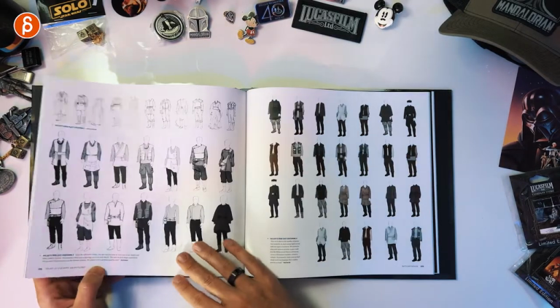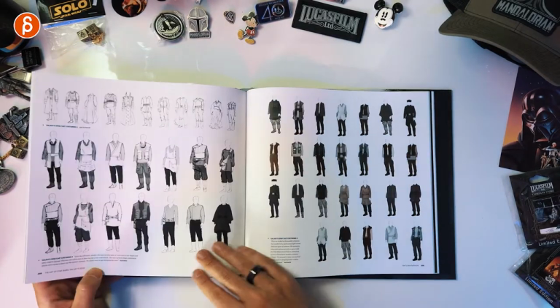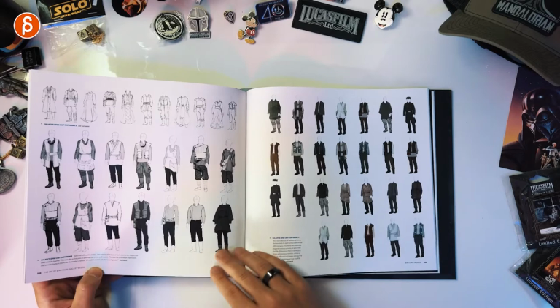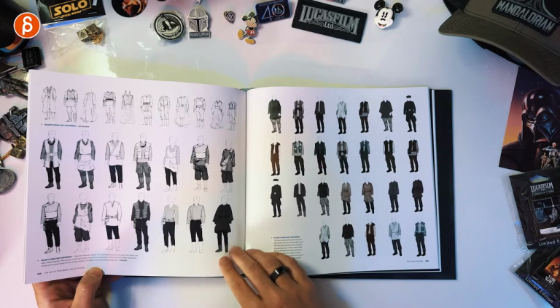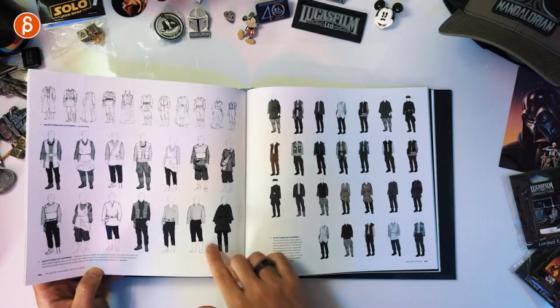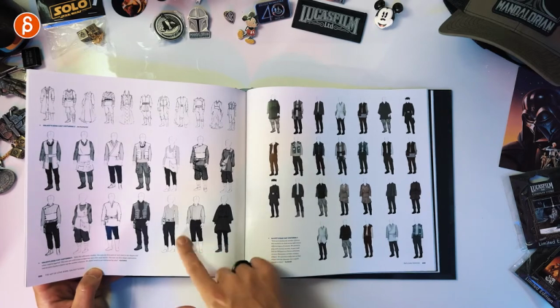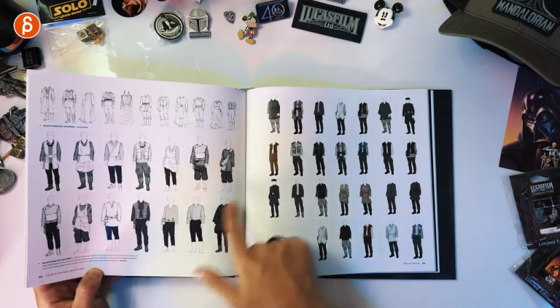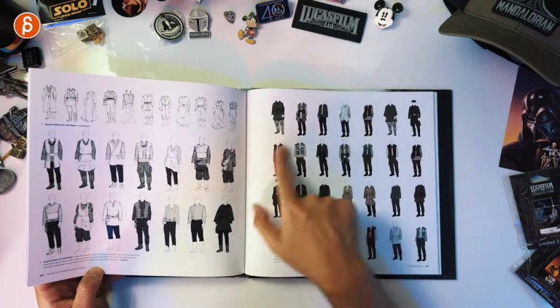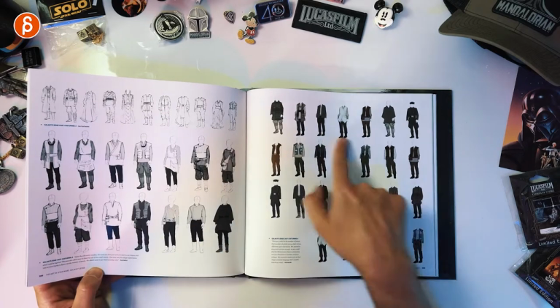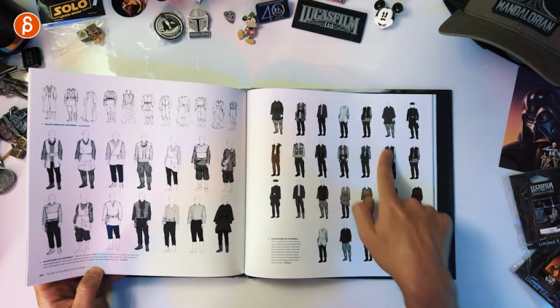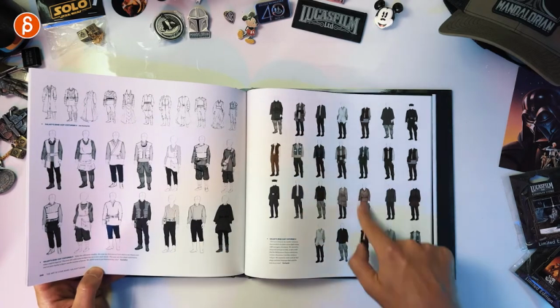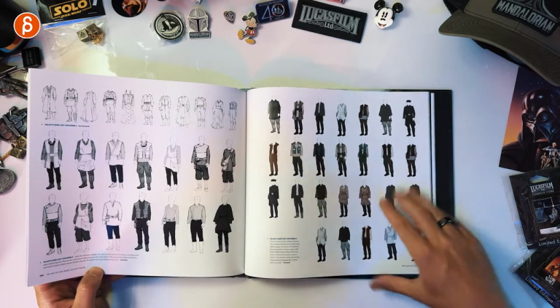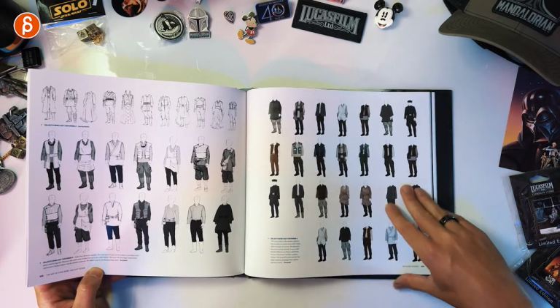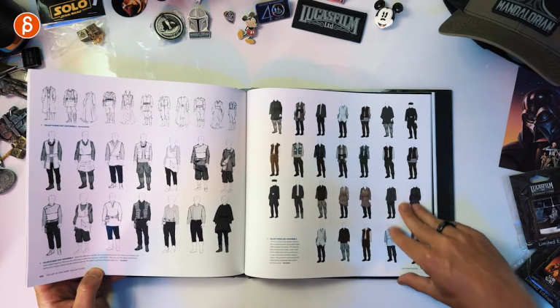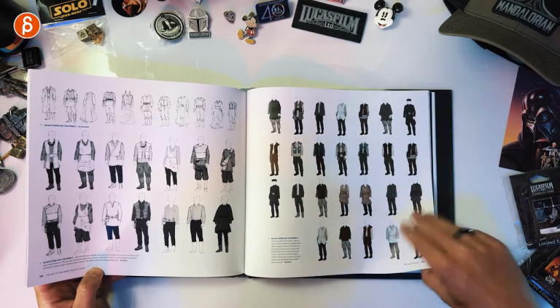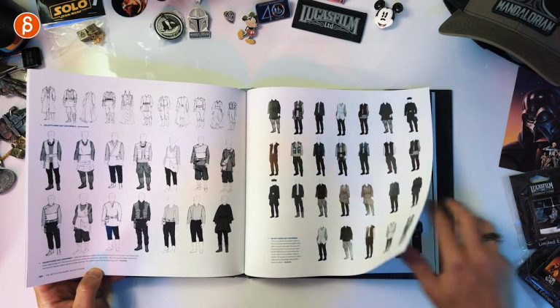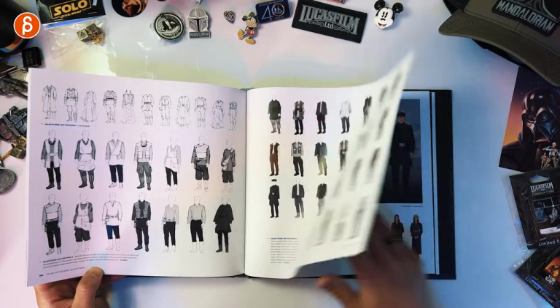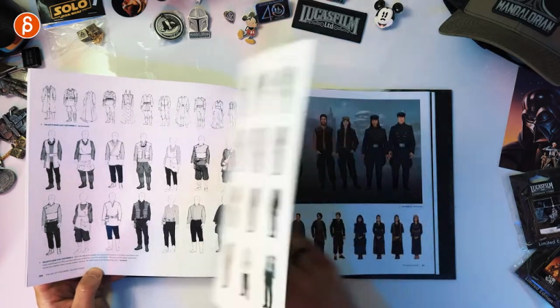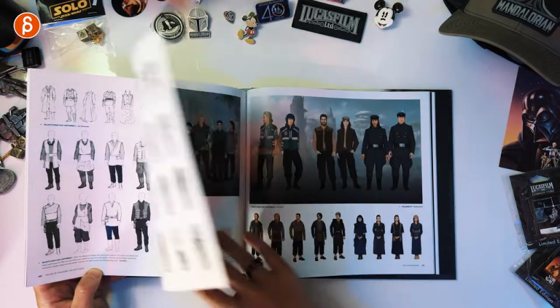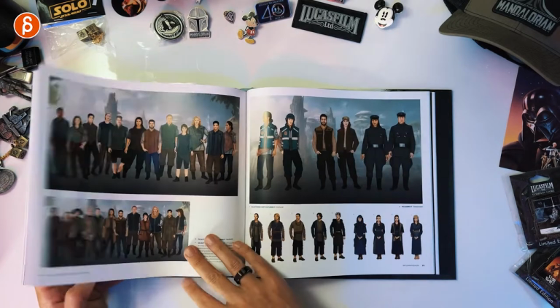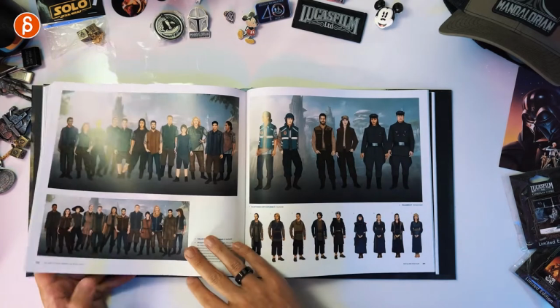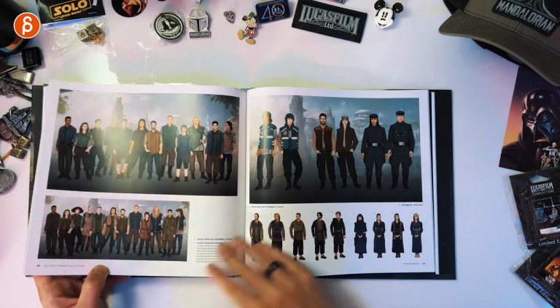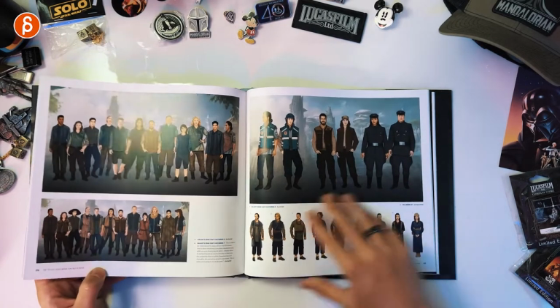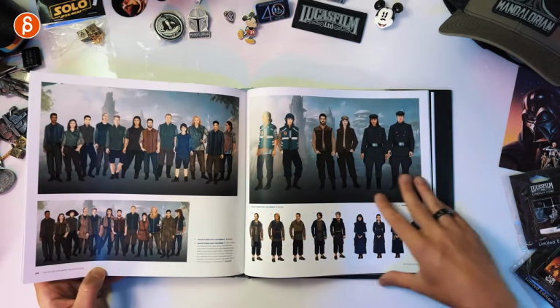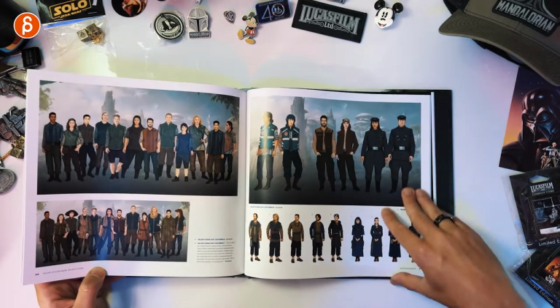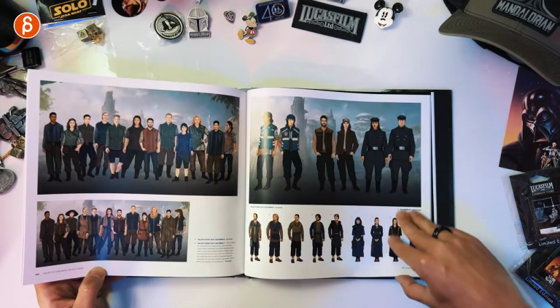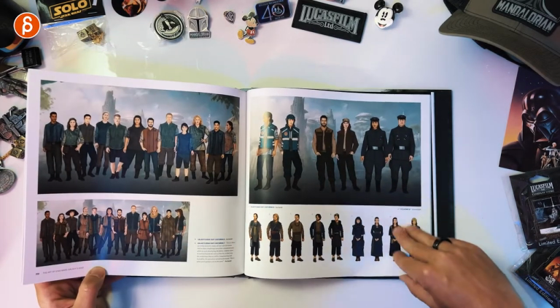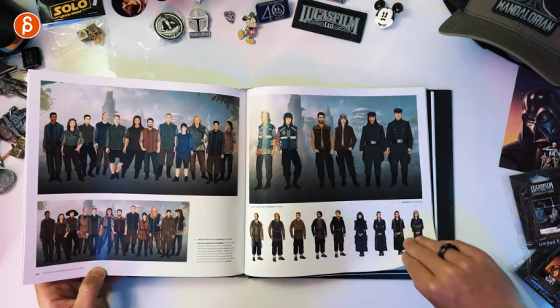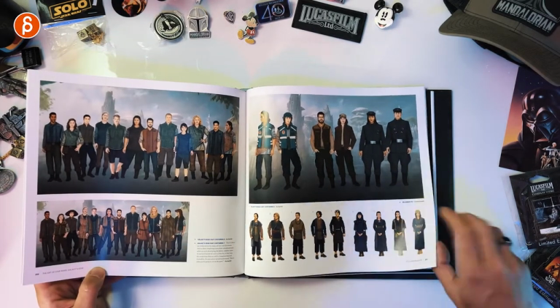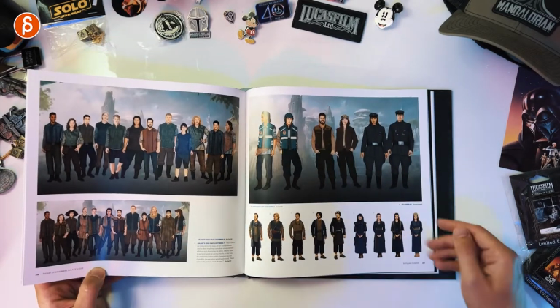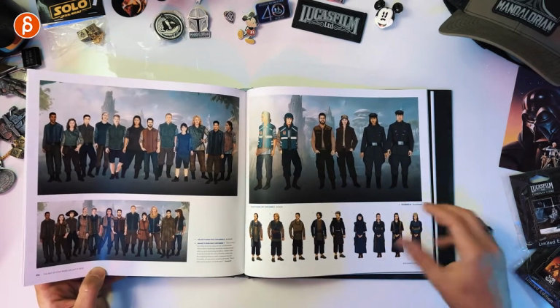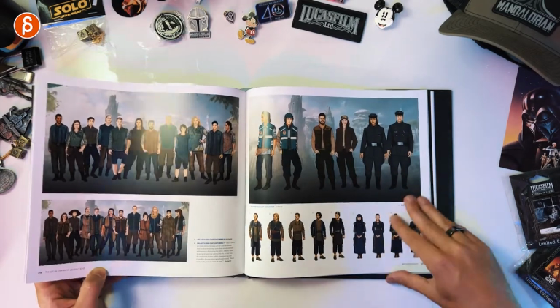I already love this — when you have character variations with all these different costumes, I don't know why it fascinates me, but I love stuff like that.